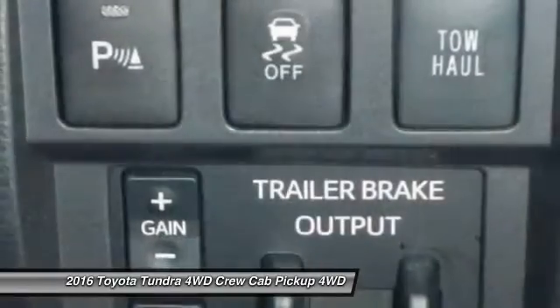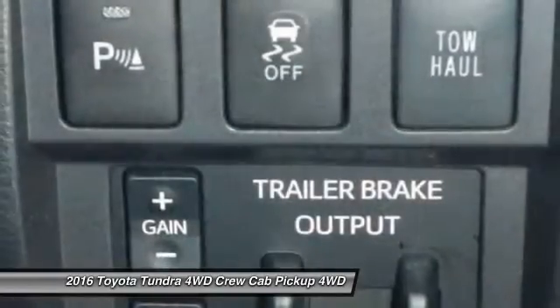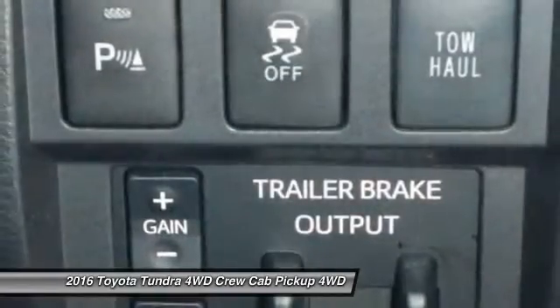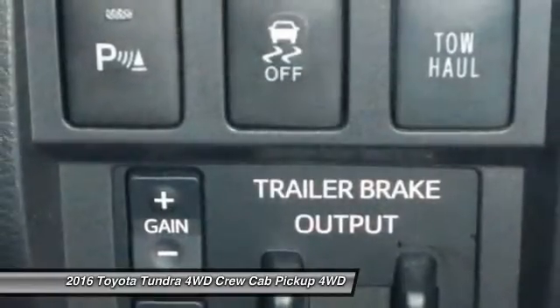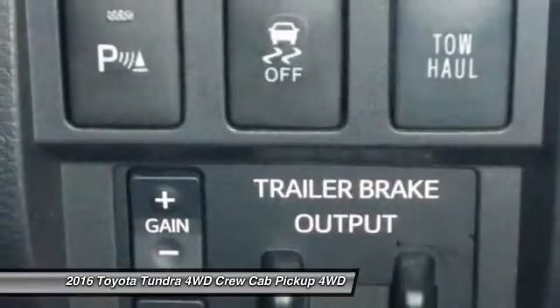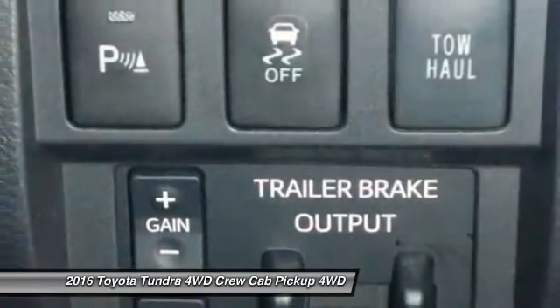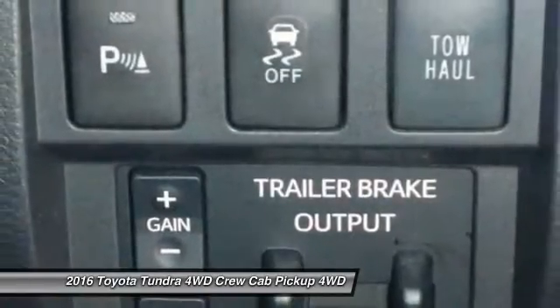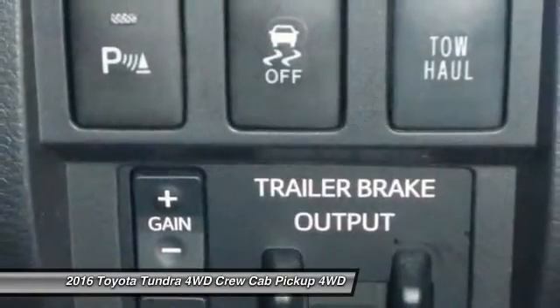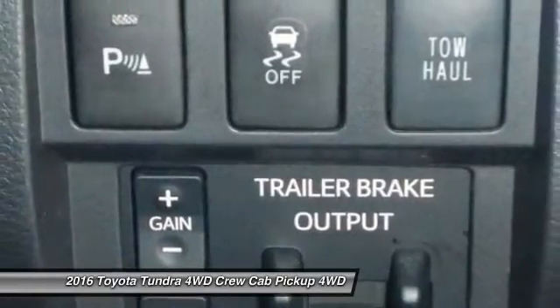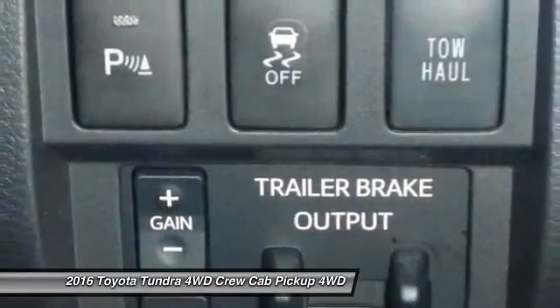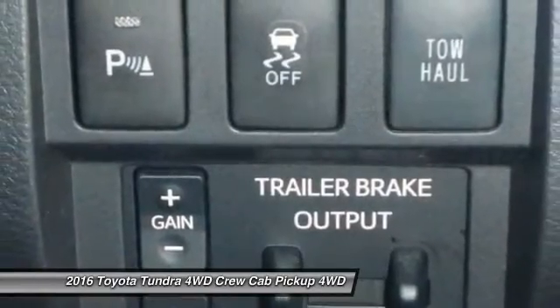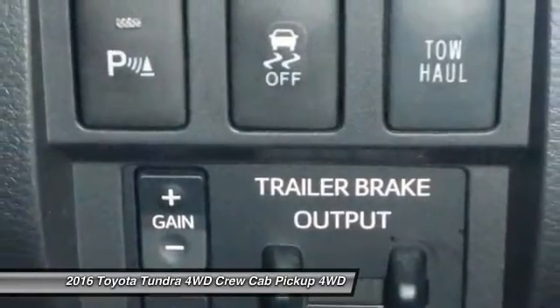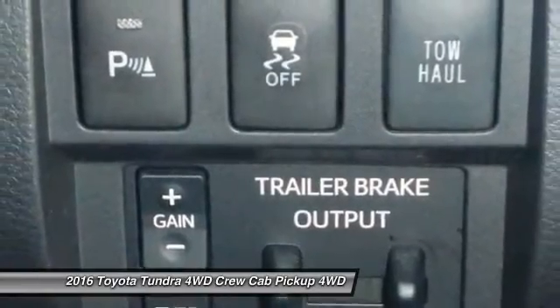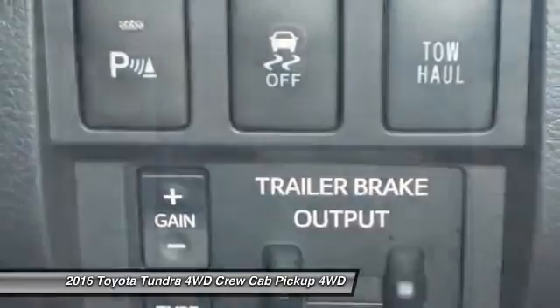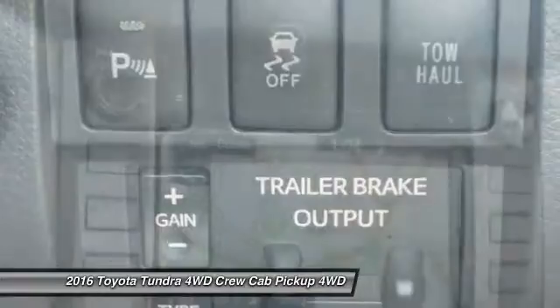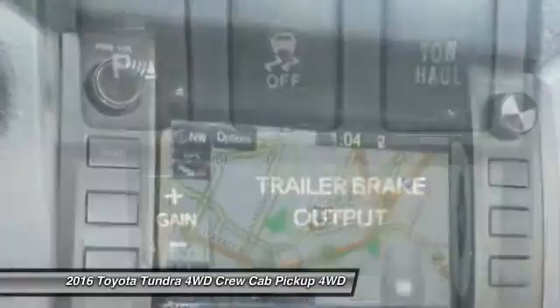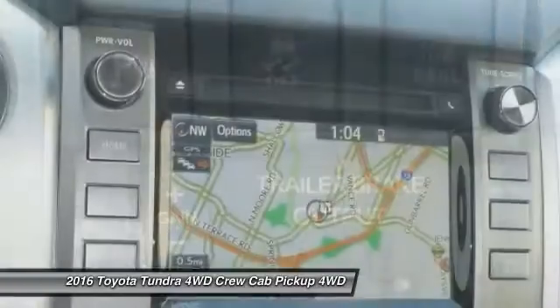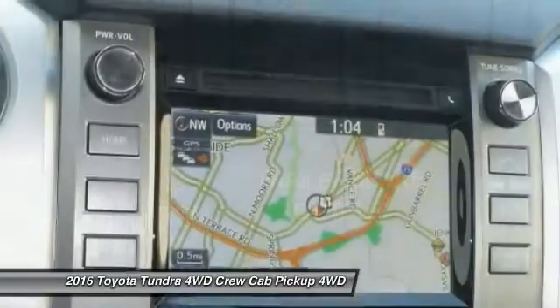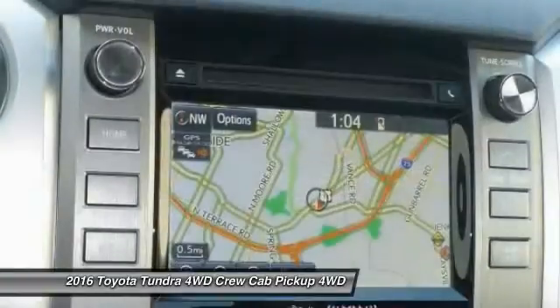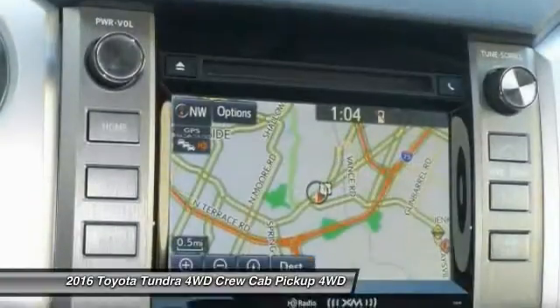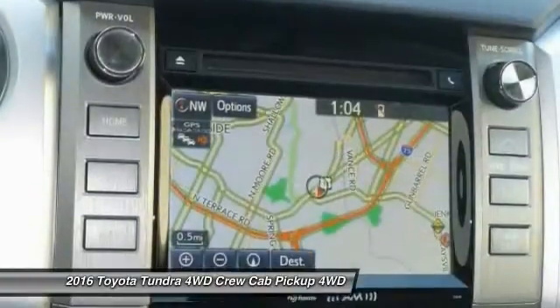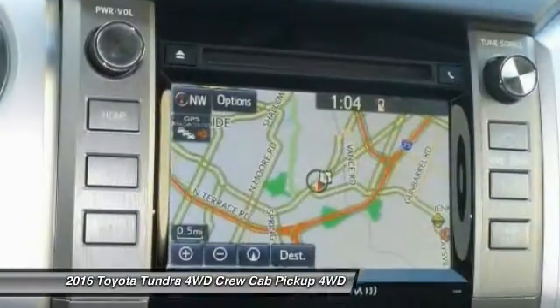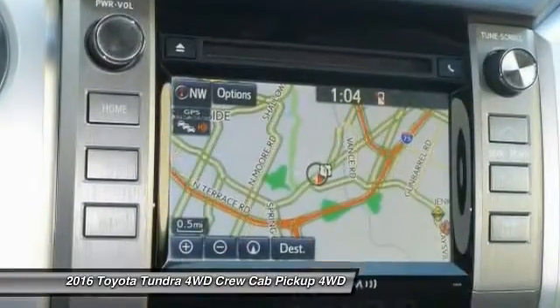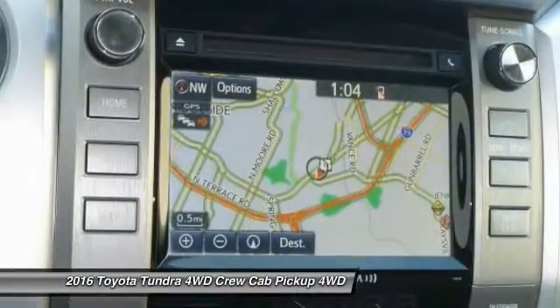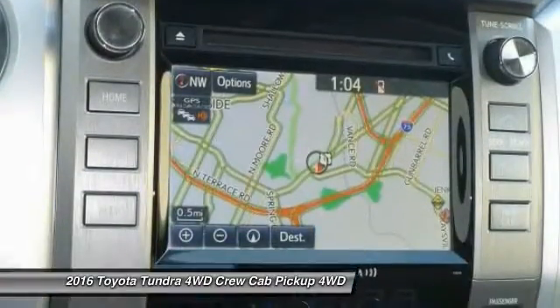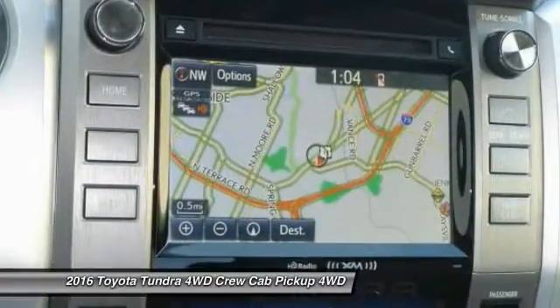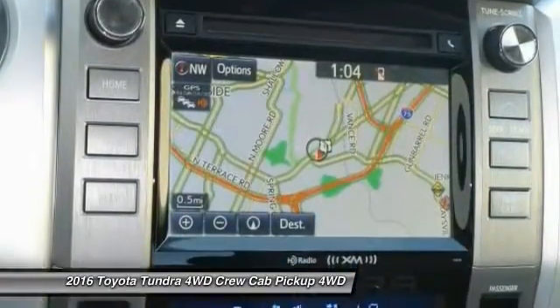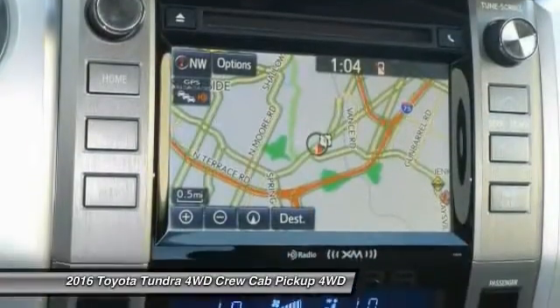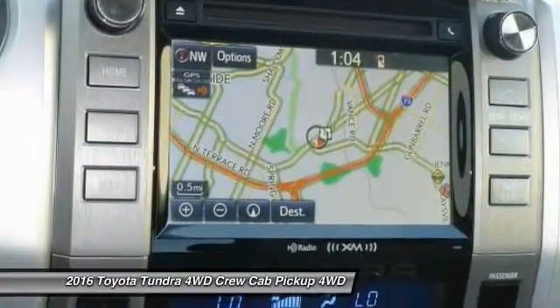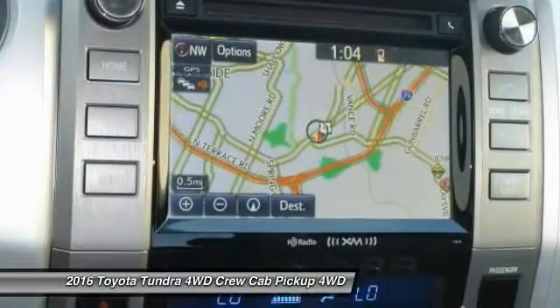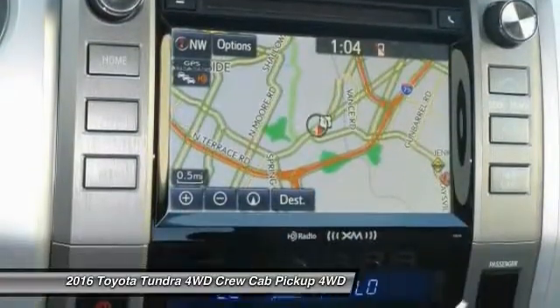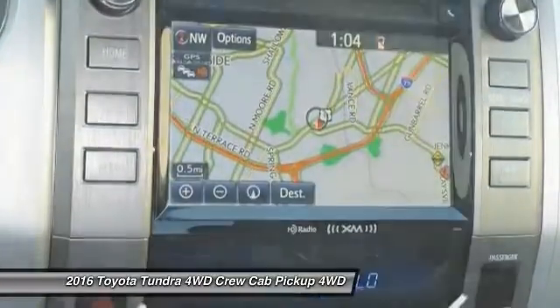Bluetooth, power steering, driver airbag, adjustable steering wheel, and driver lumbar.